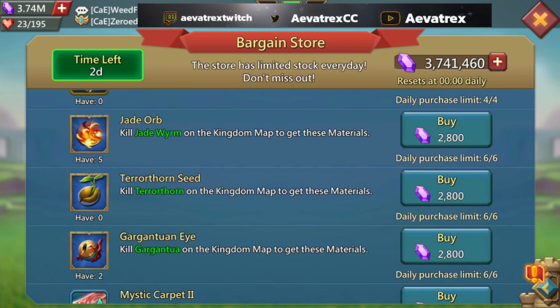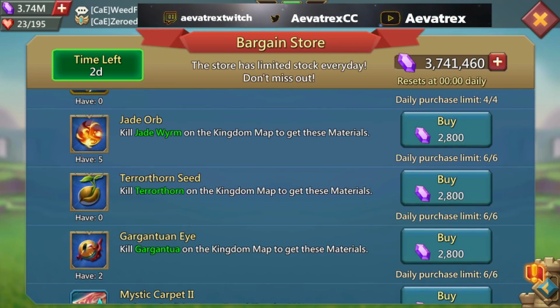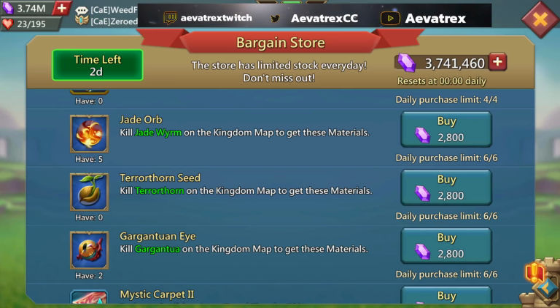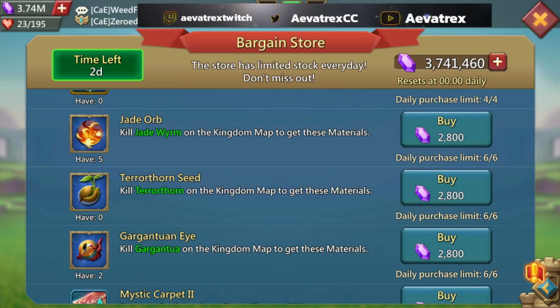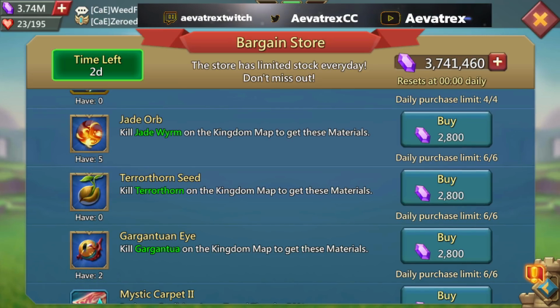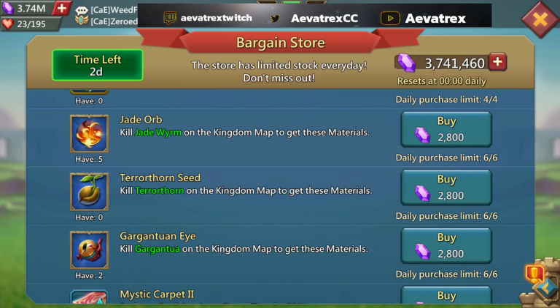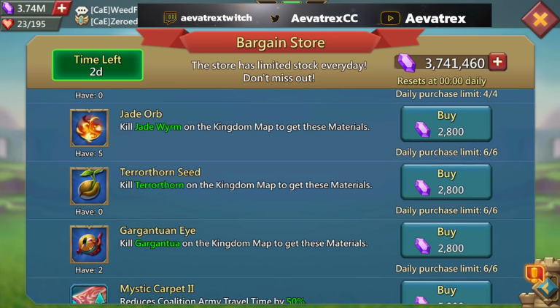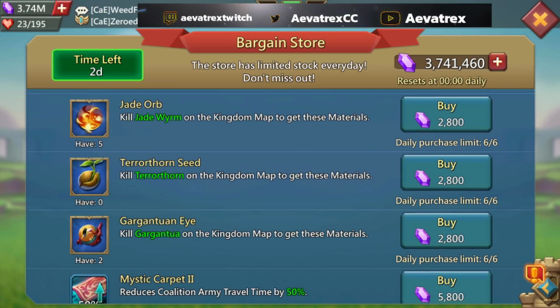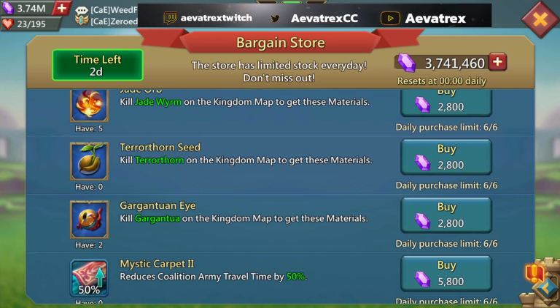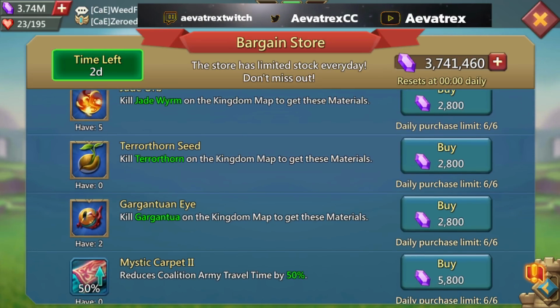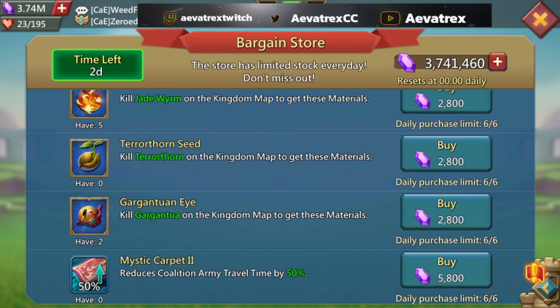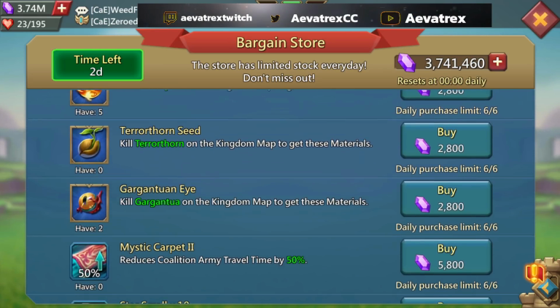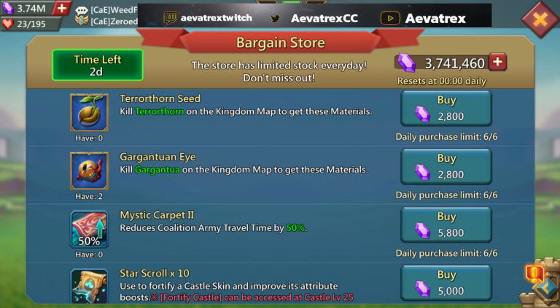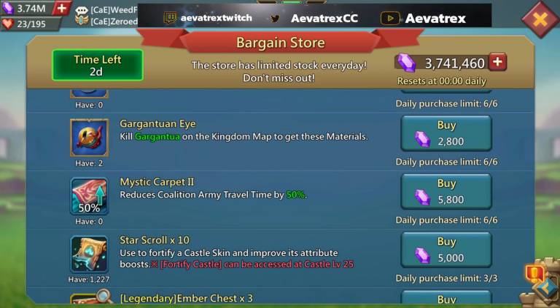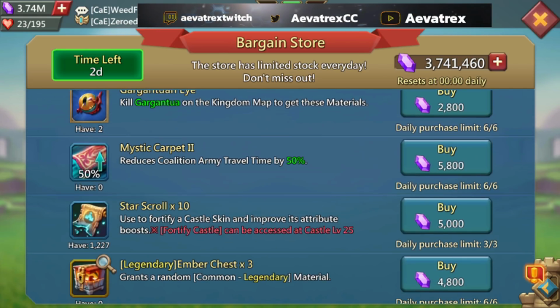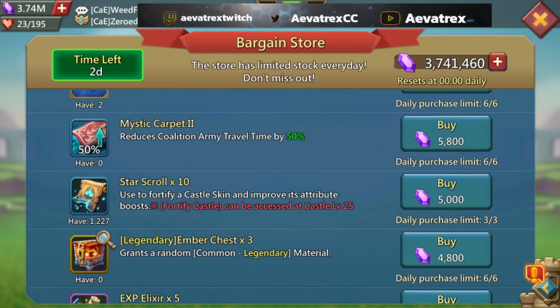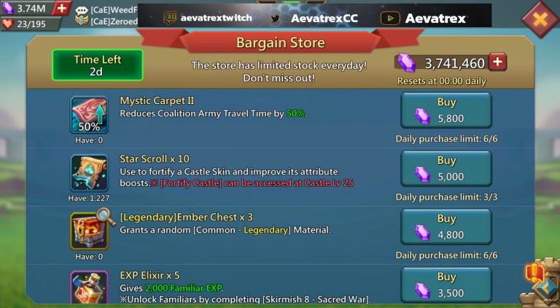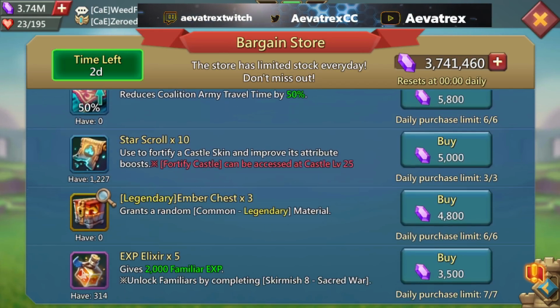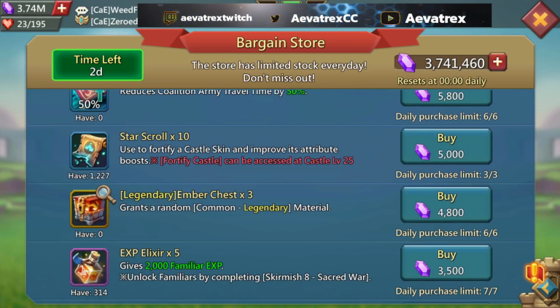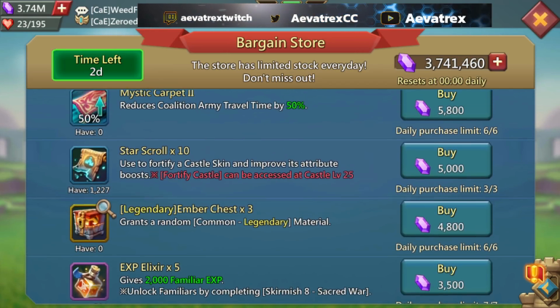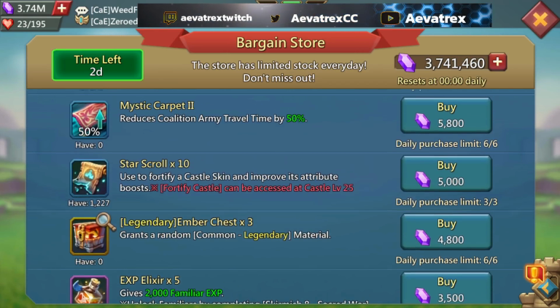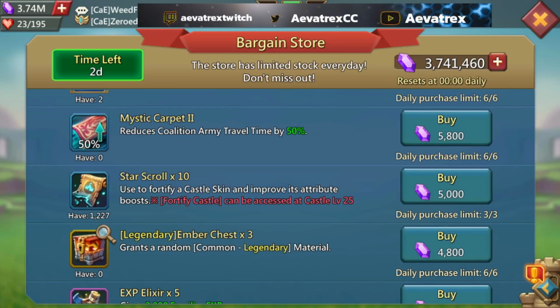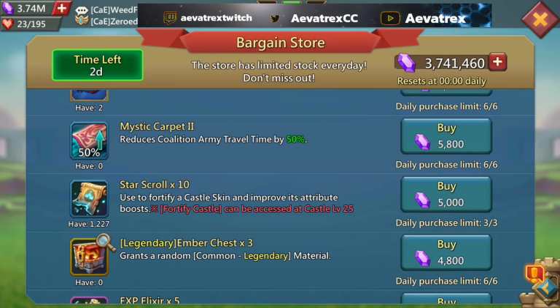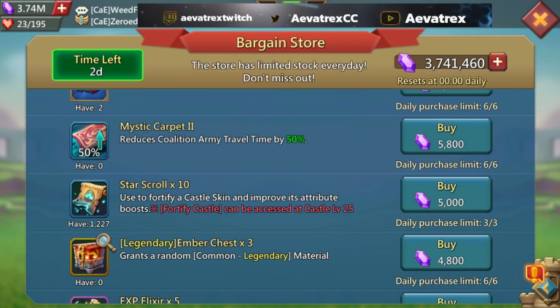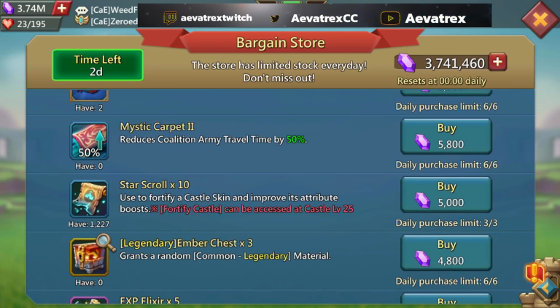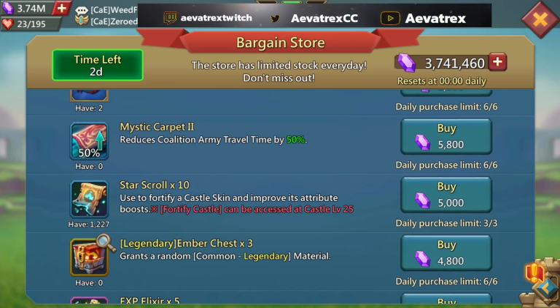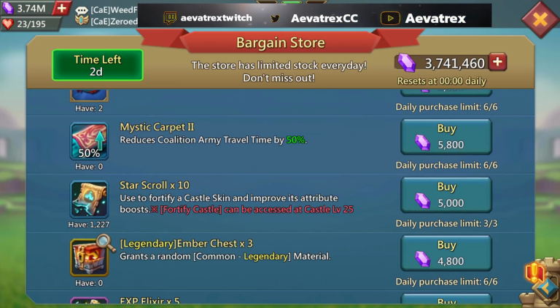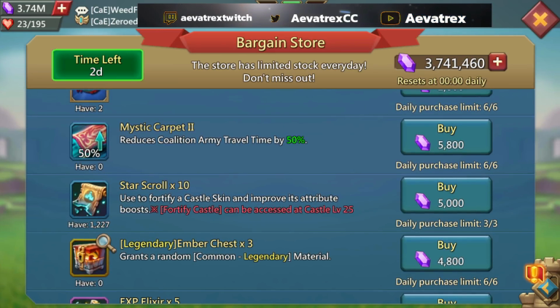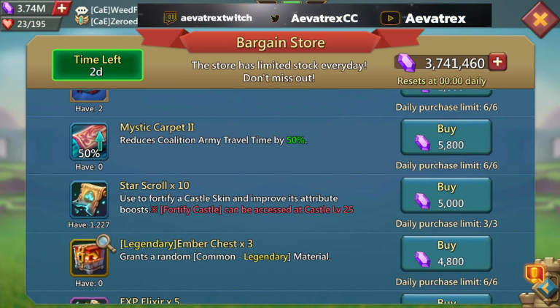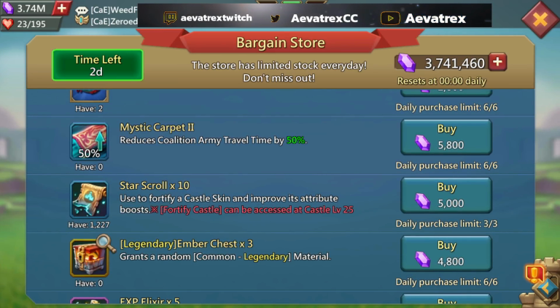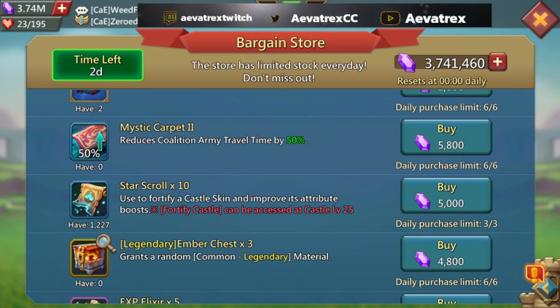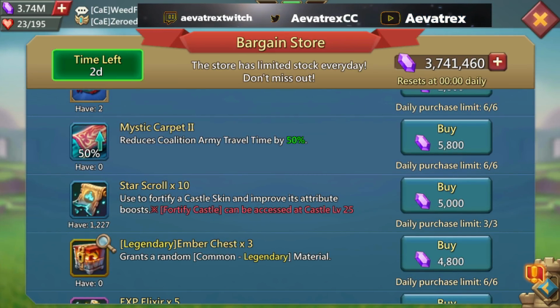If you're already done with, say, the Gargantua Eye, skip it and save your gems. But if you still need any one of these, they are a must — don't skip them. I will be skipping because I don't need them.